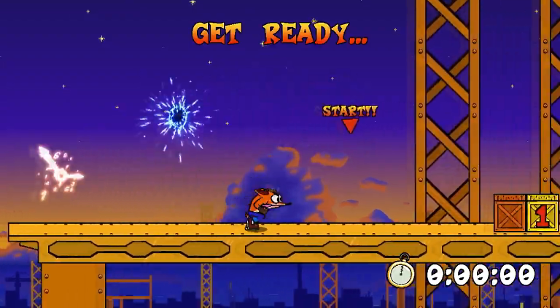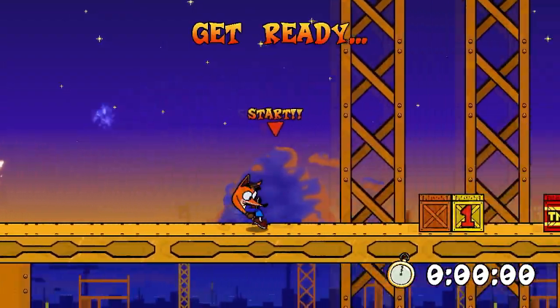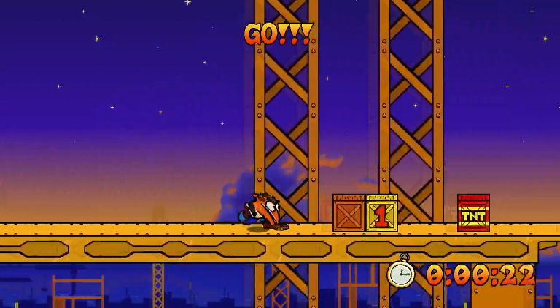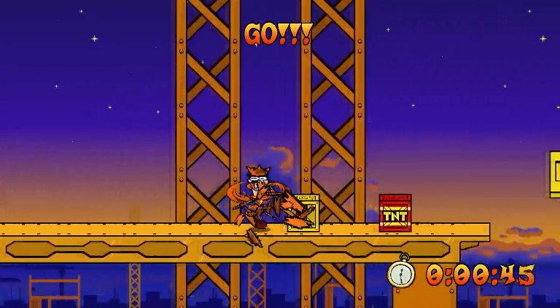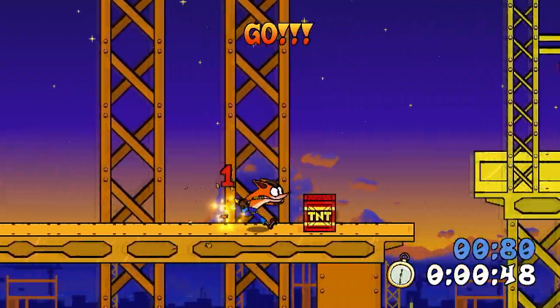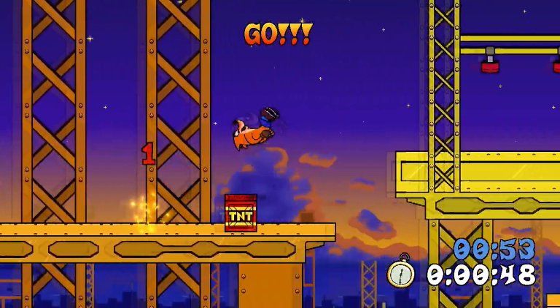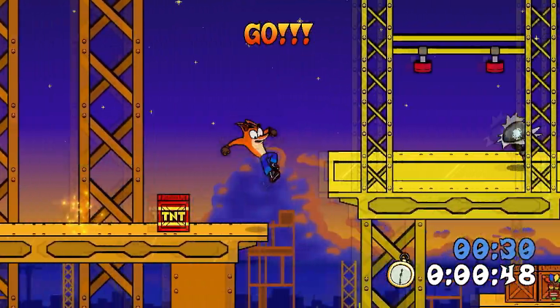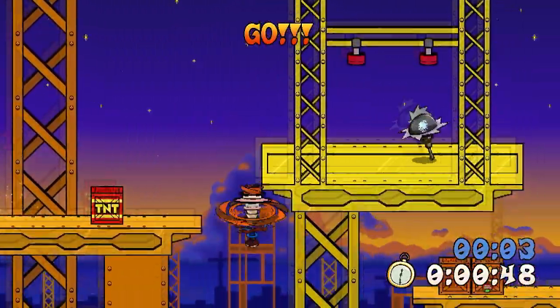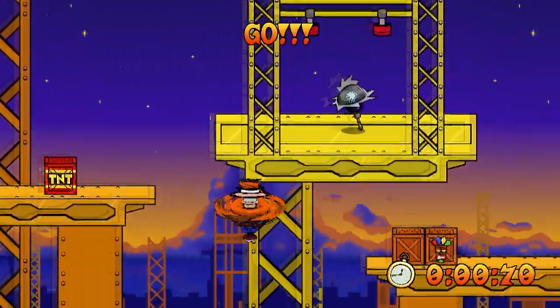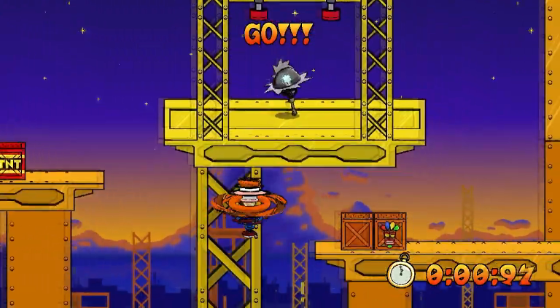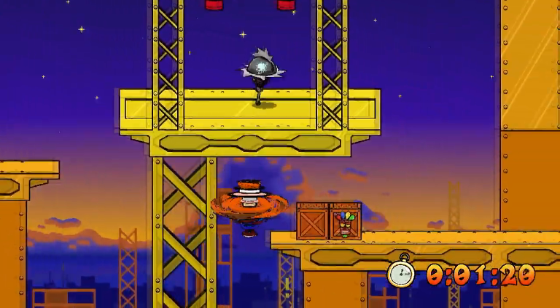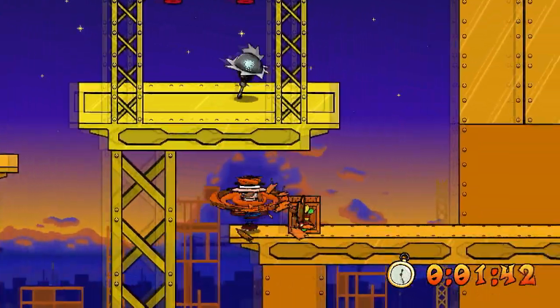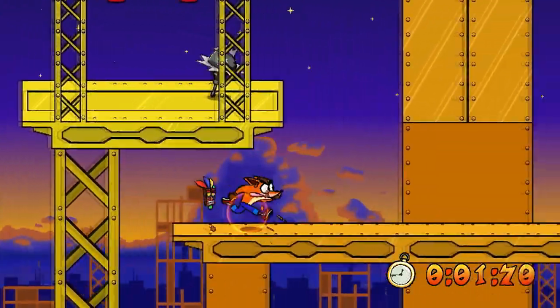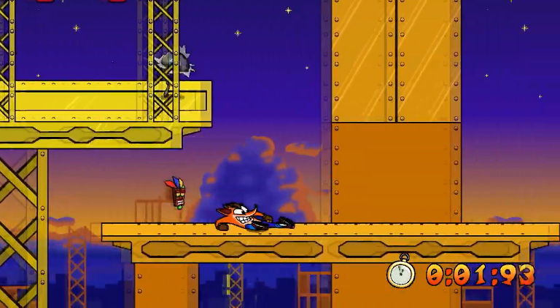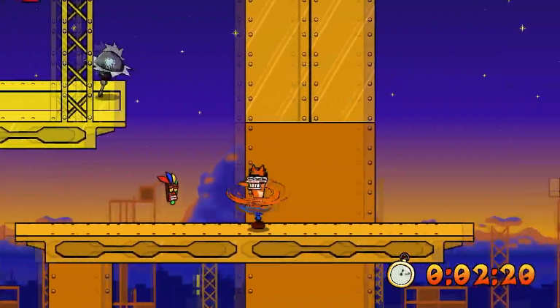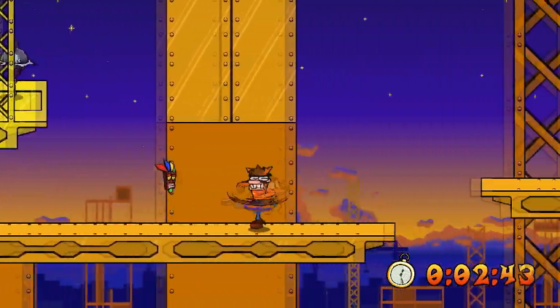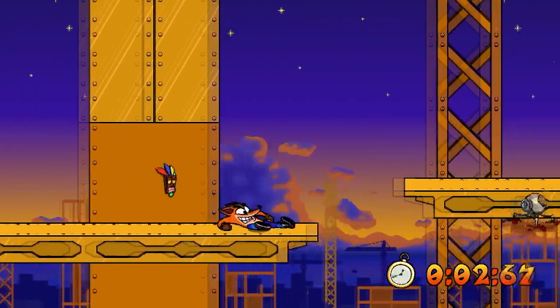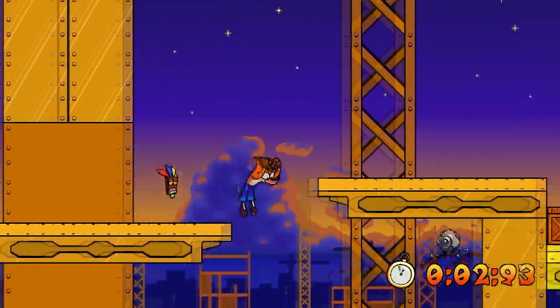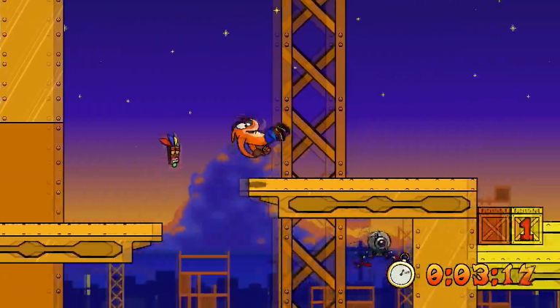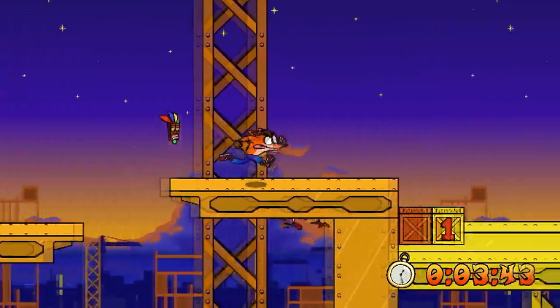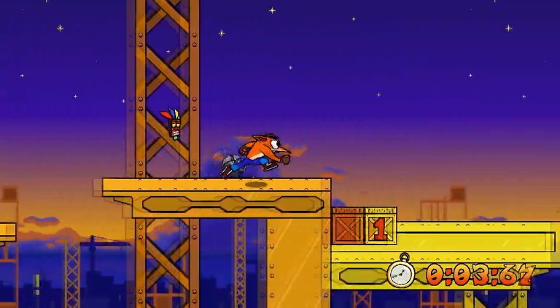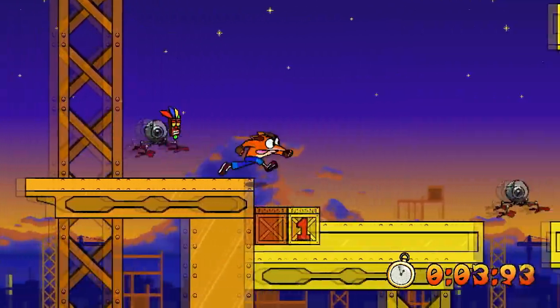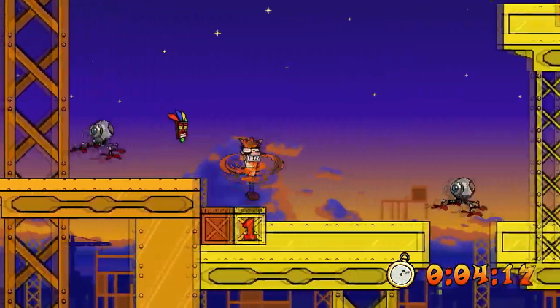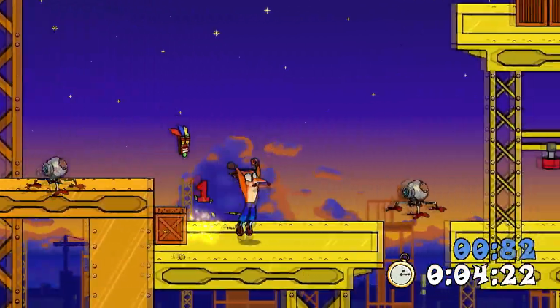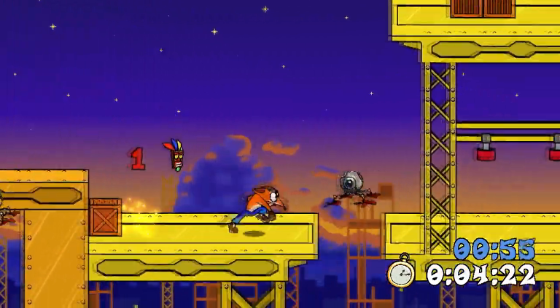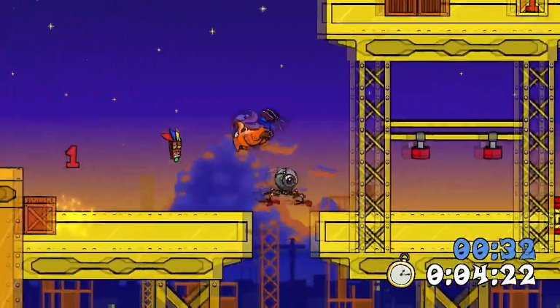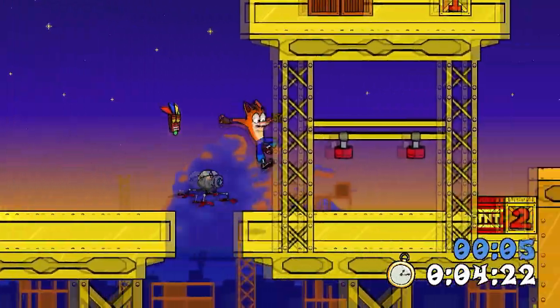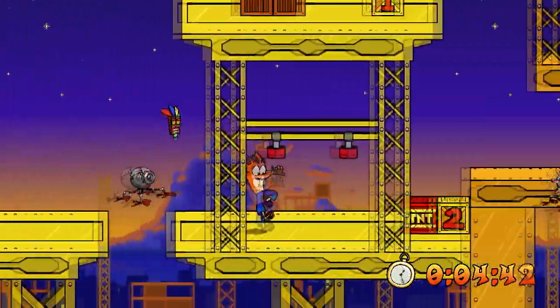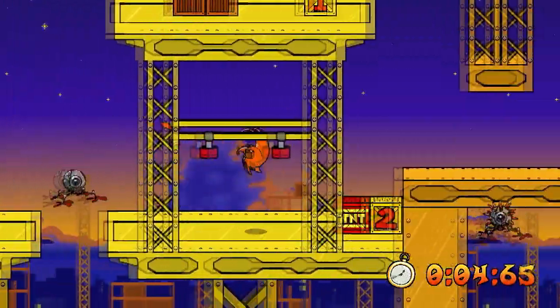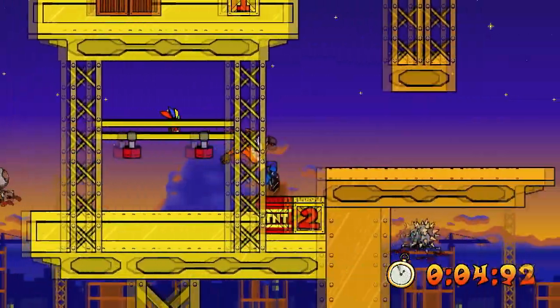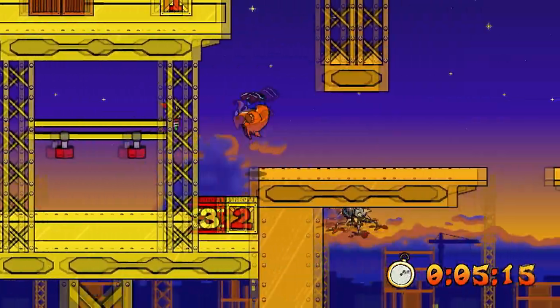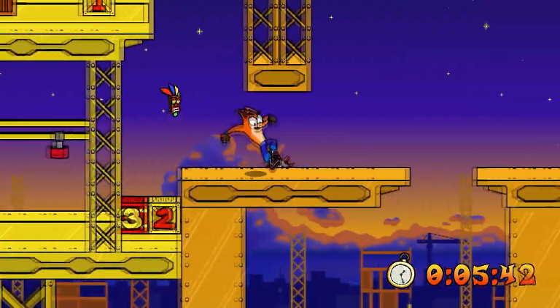Maybe a little retro, but when you realize that it is hand-drawn, it makes it still cute and interesting.